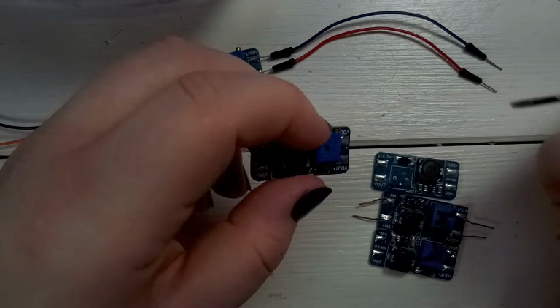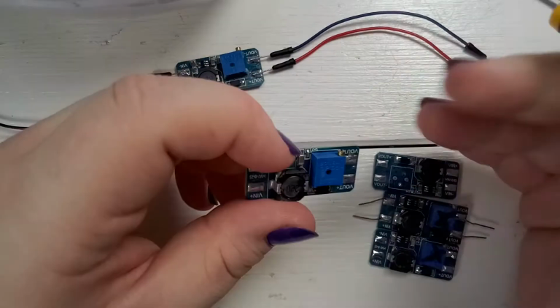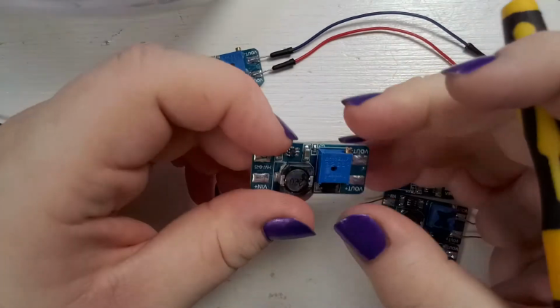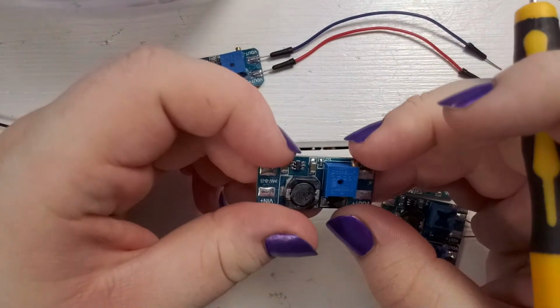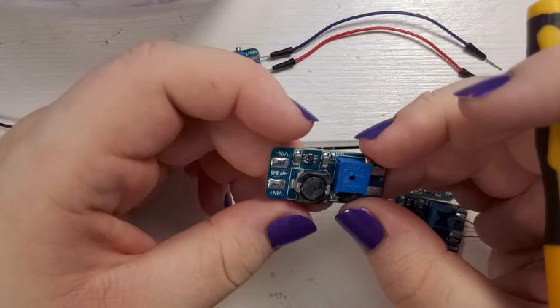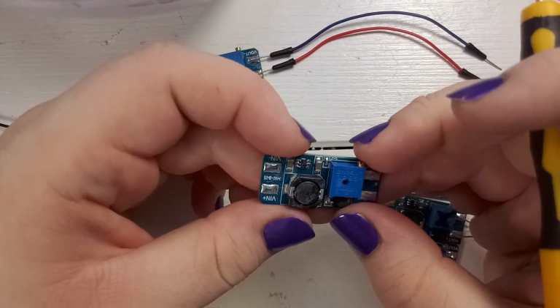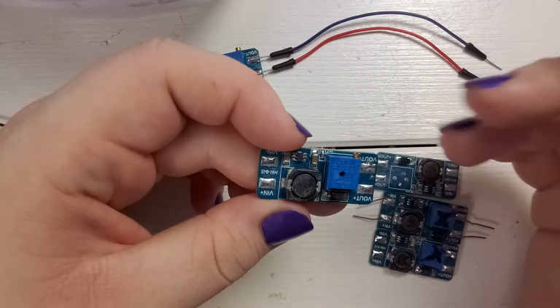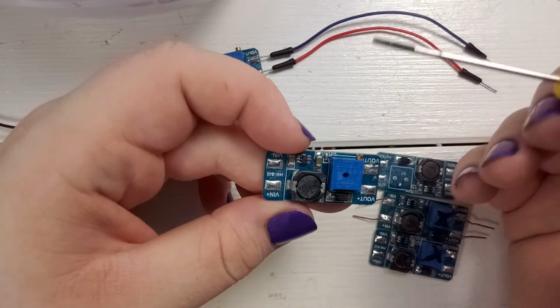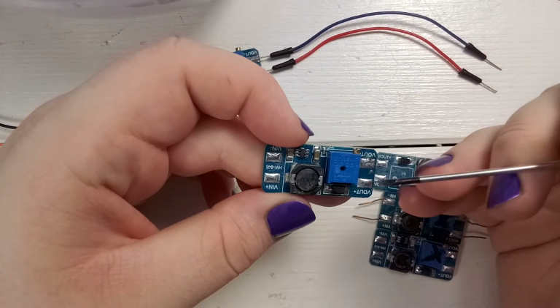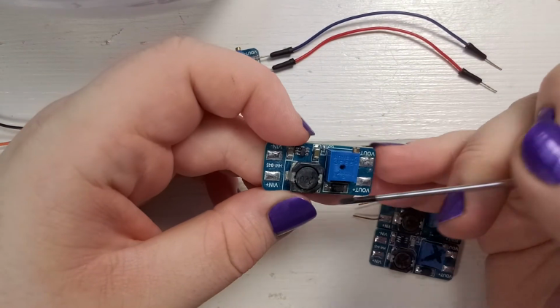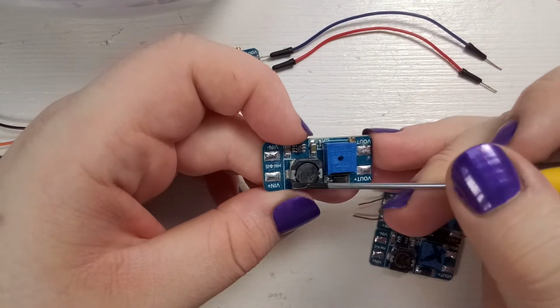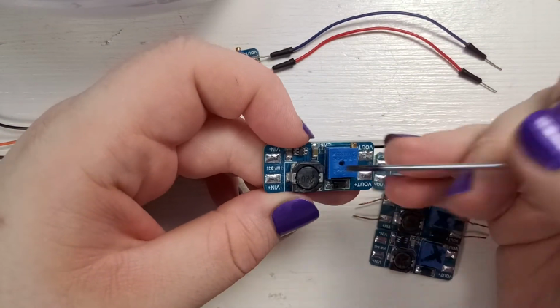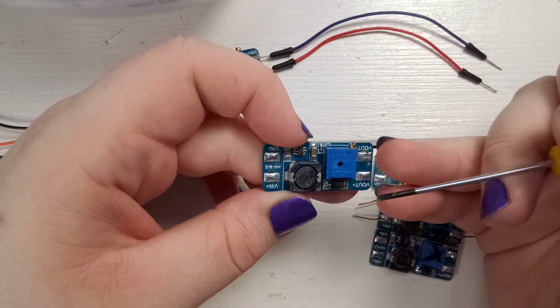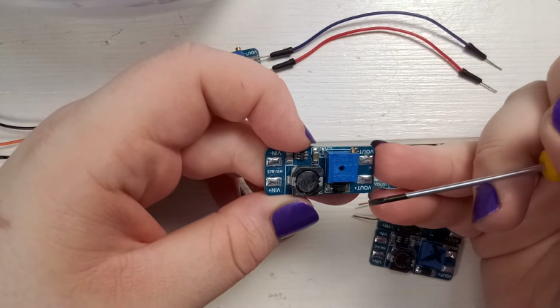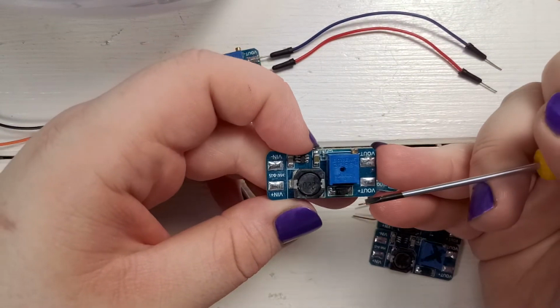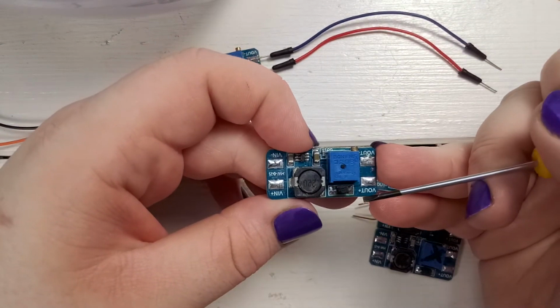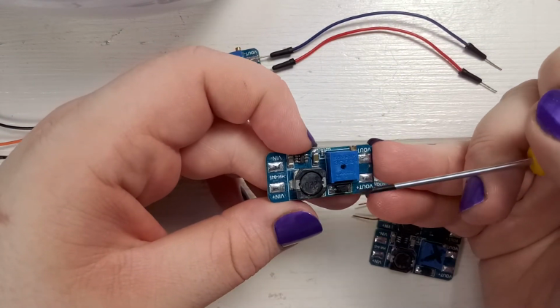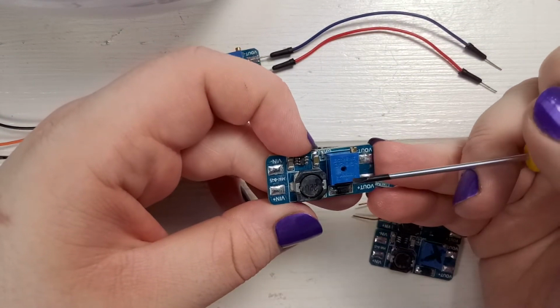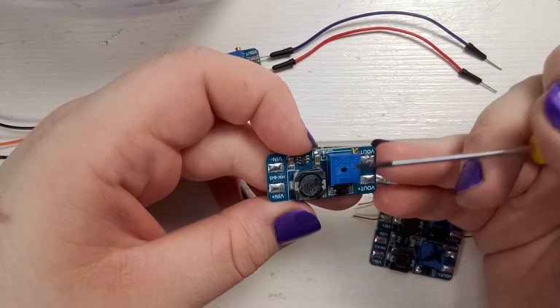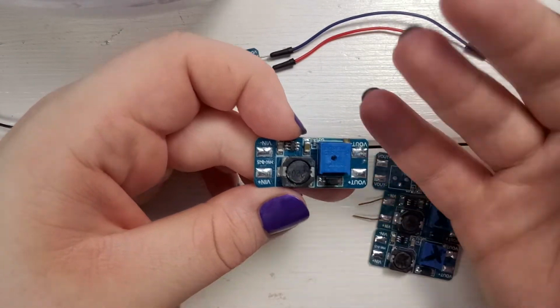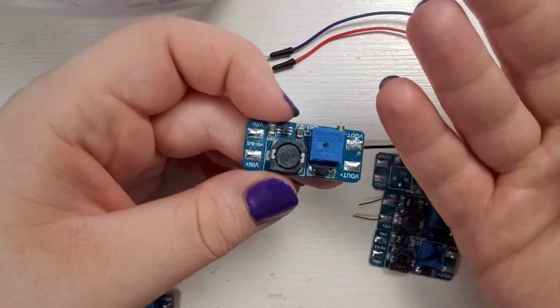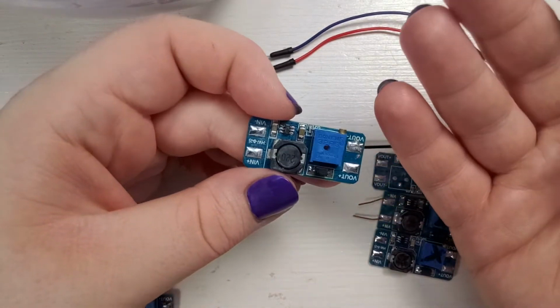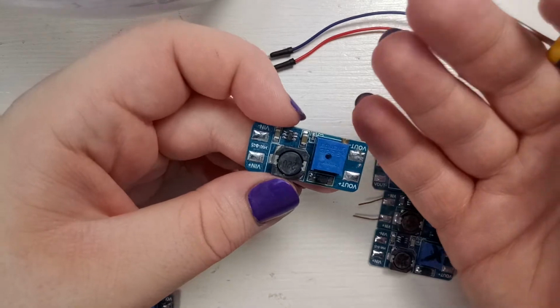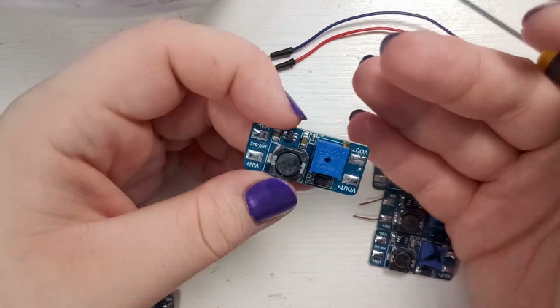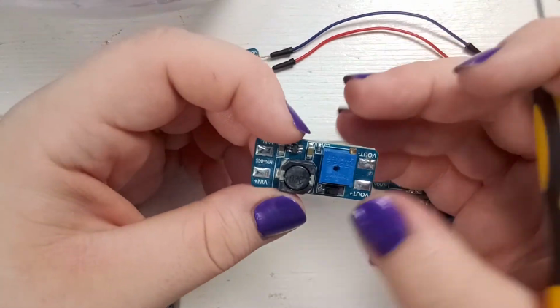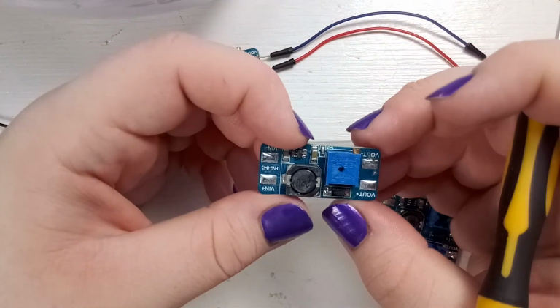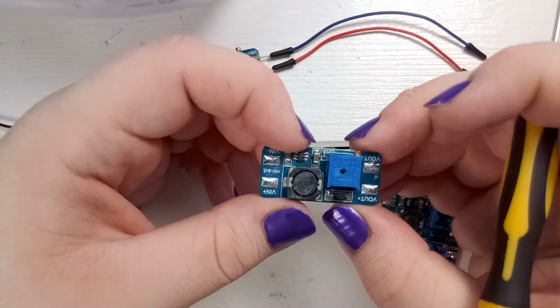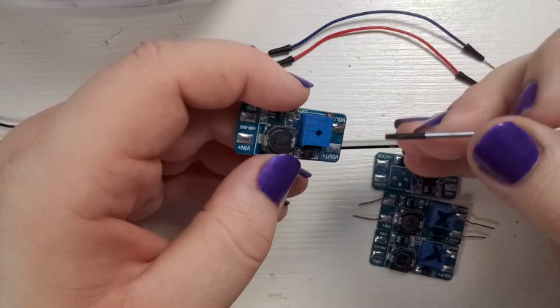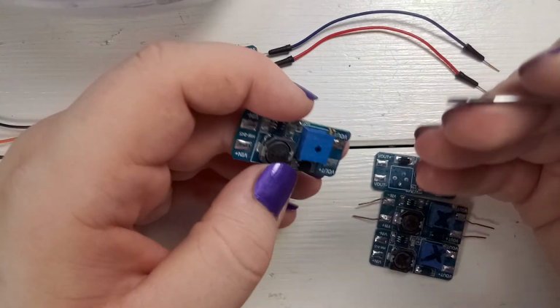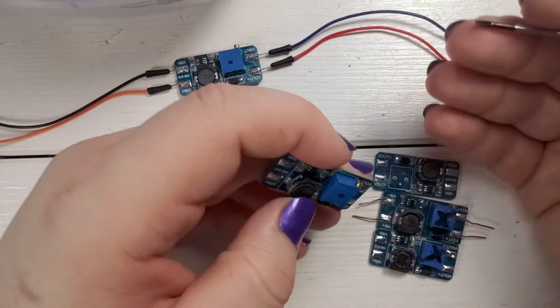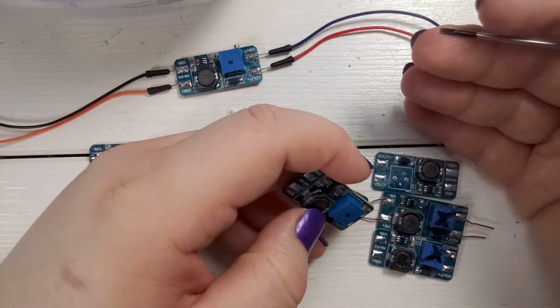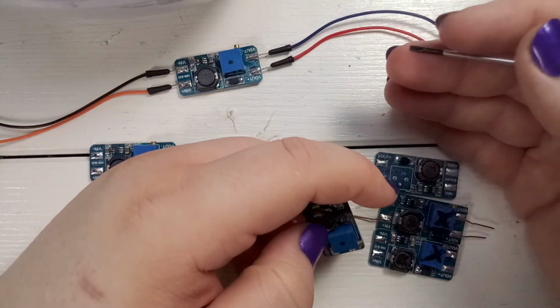Then I had another one which was not working, and it started working after just reflowing all the solder joints. So reflowing solder joints might help.